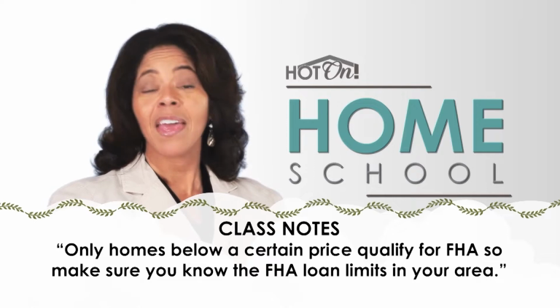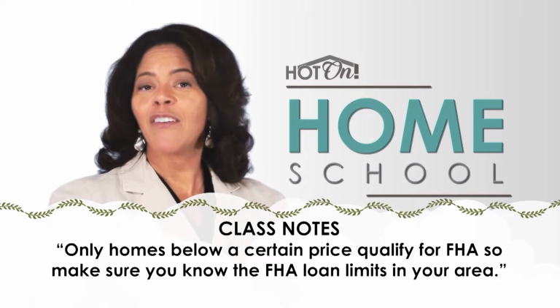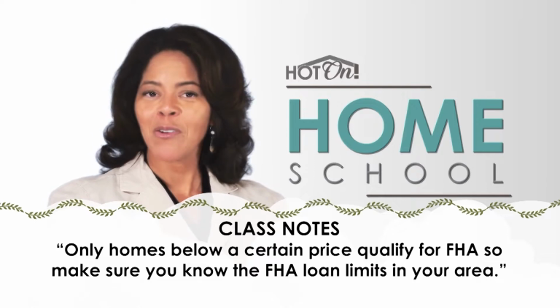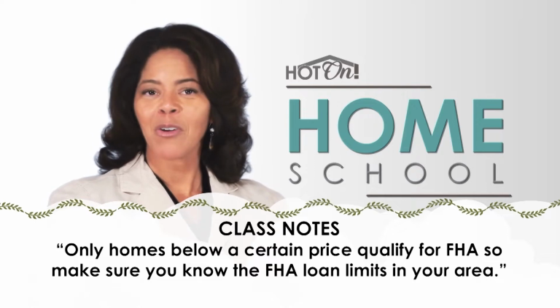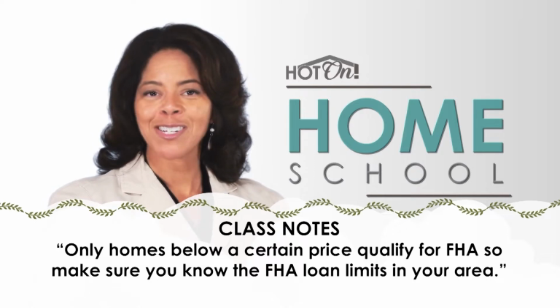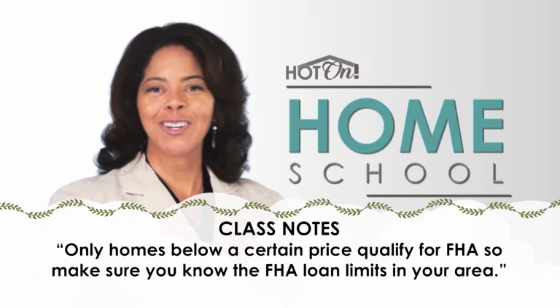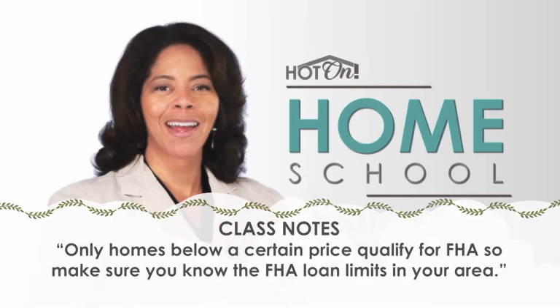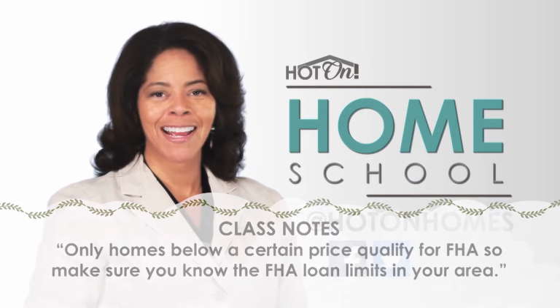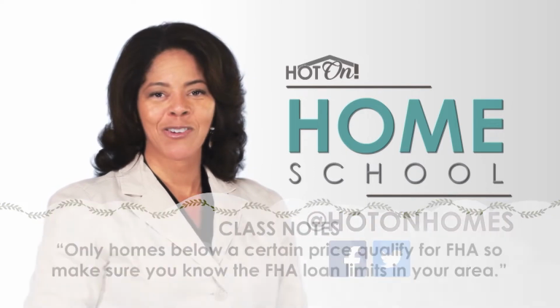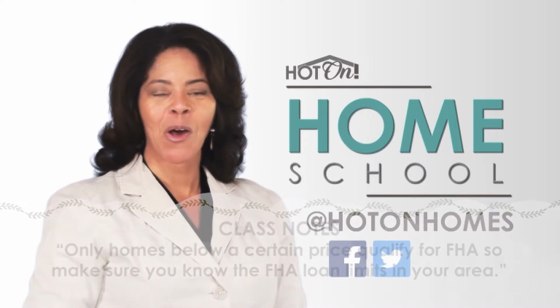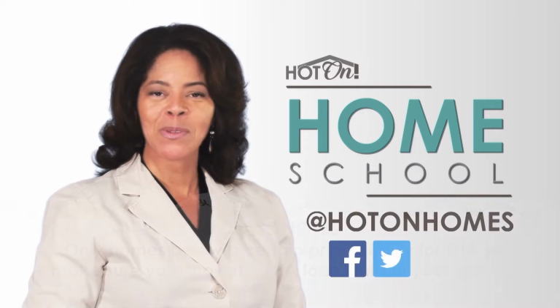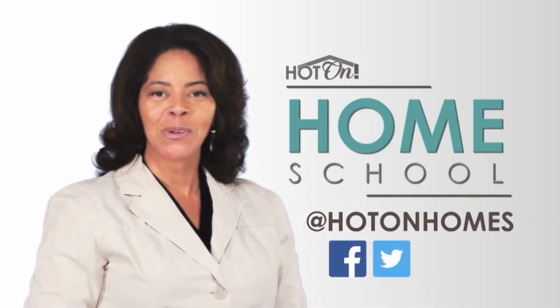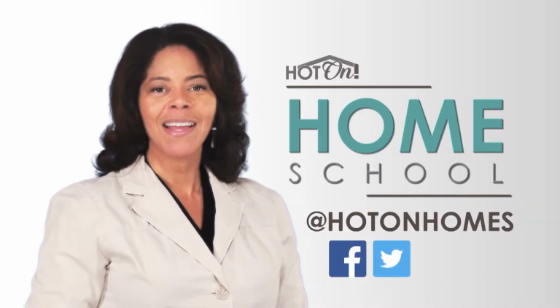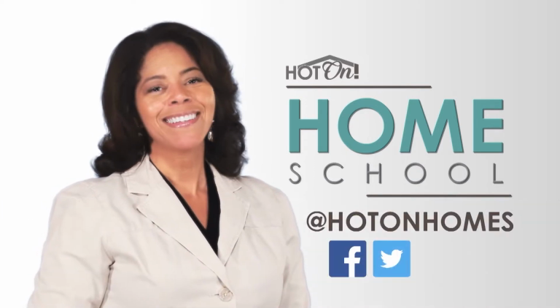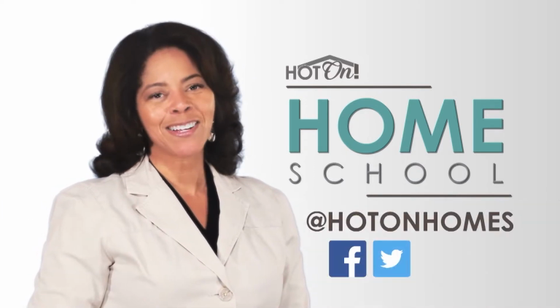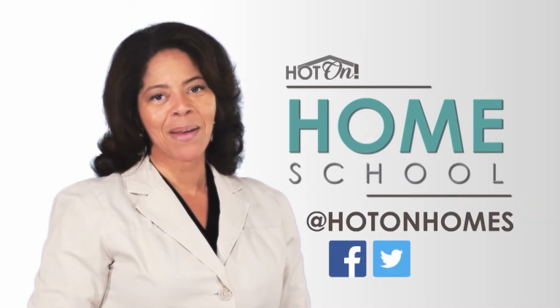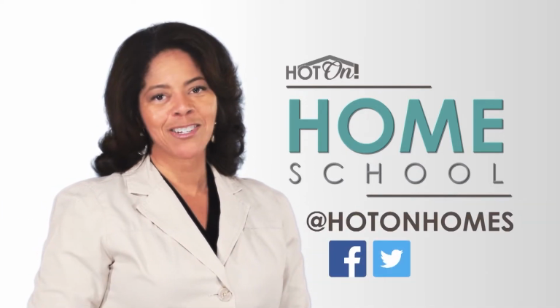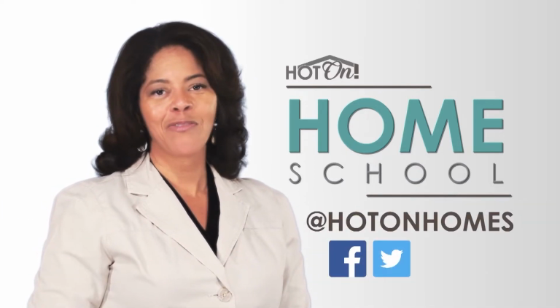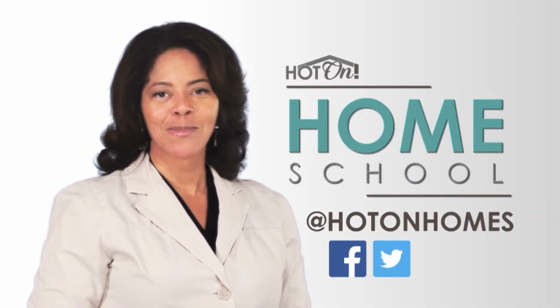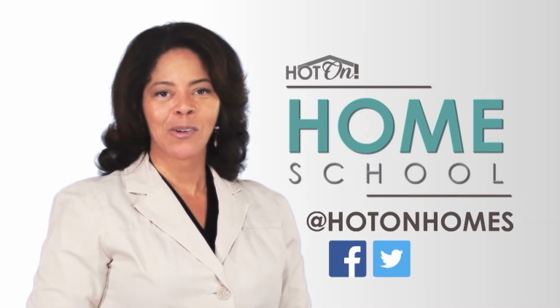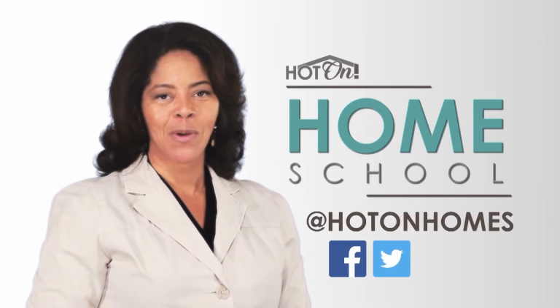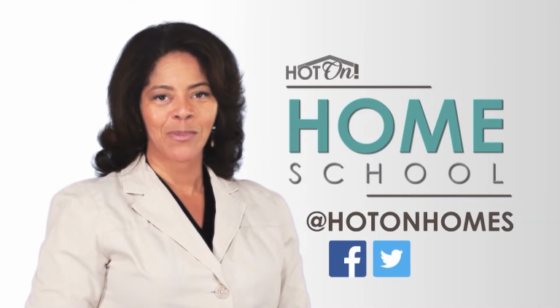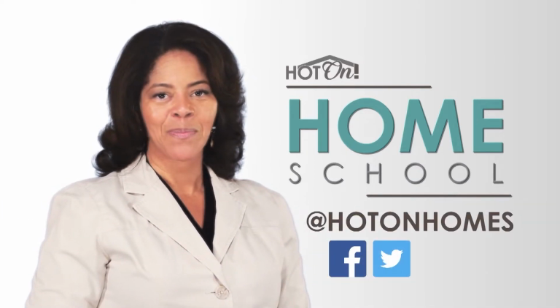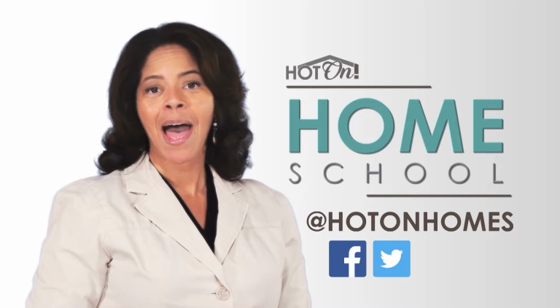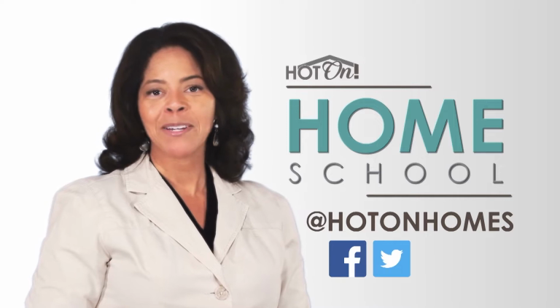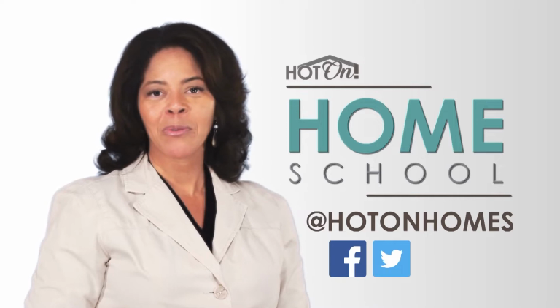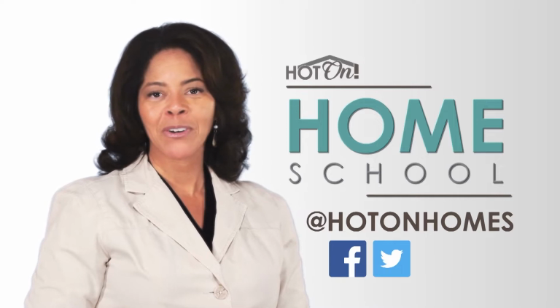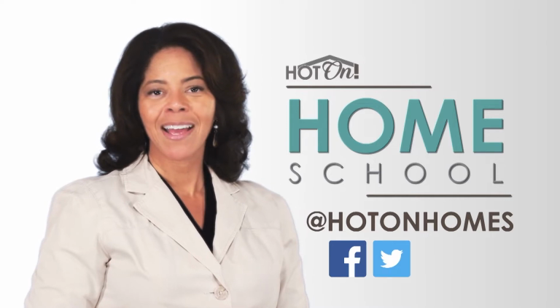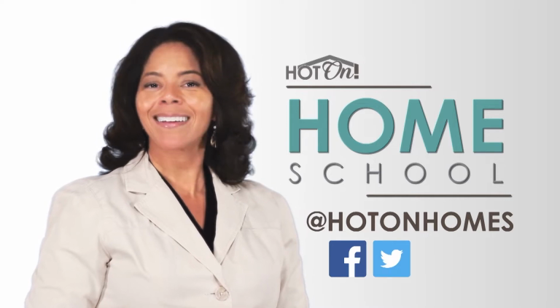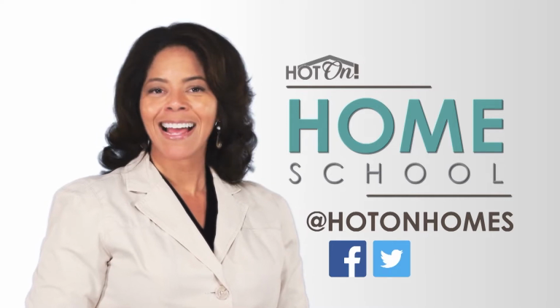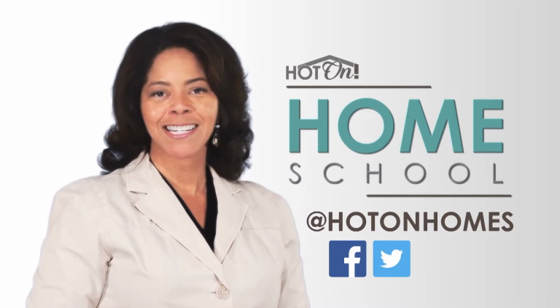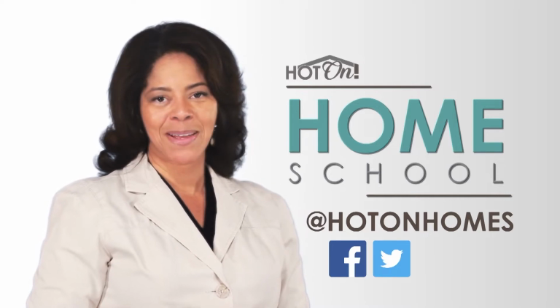If you have a question you'd like answered on Homeschool, send us a message on Facebook or Twitter. I'm Deidre Woodard — class dismissed.